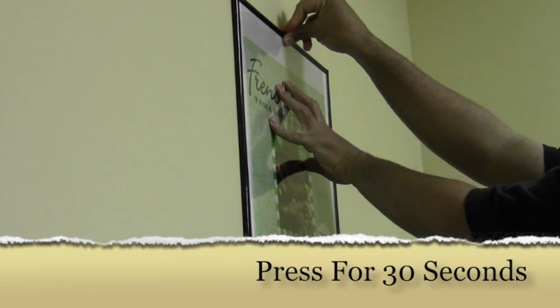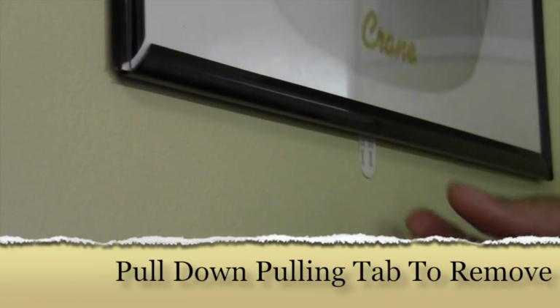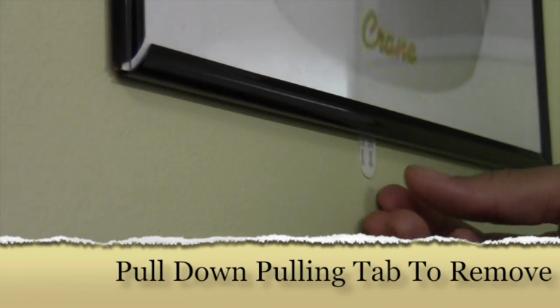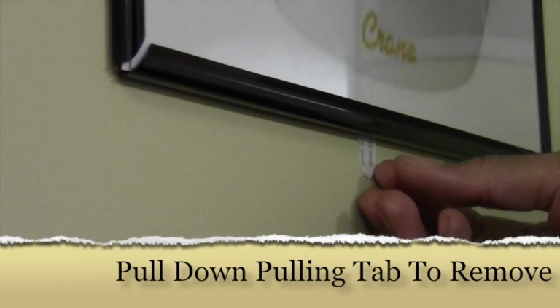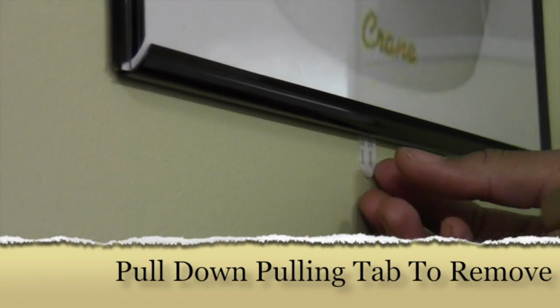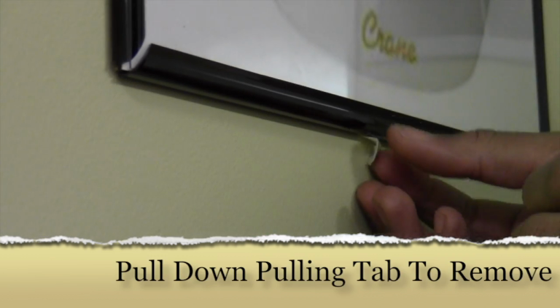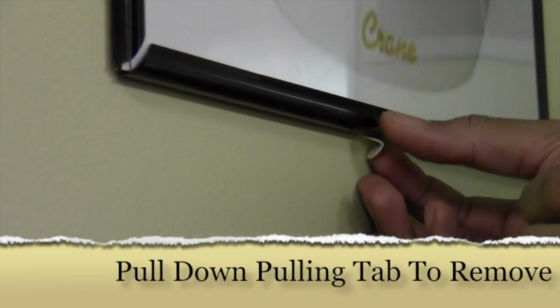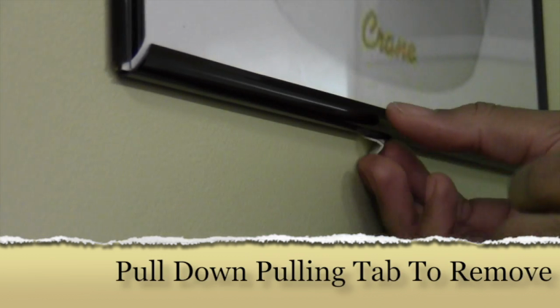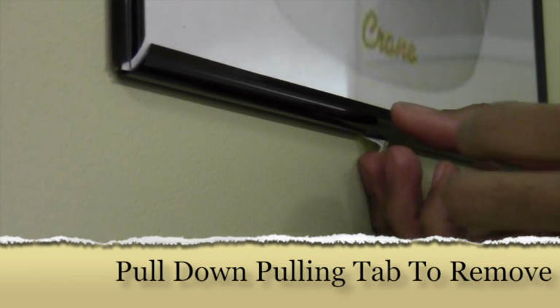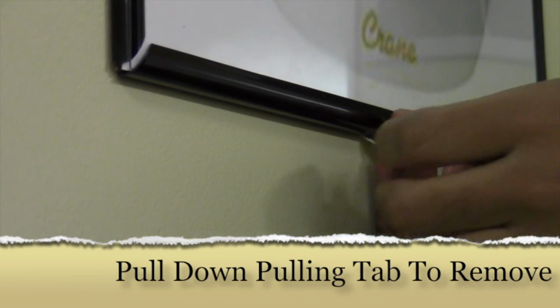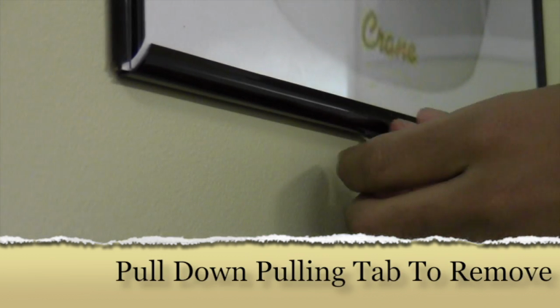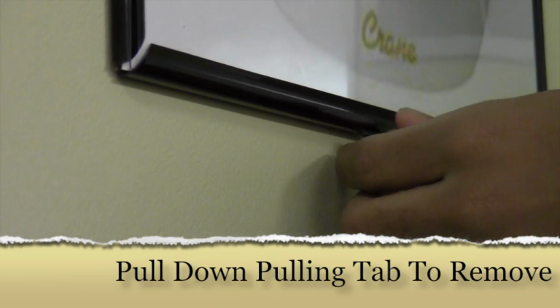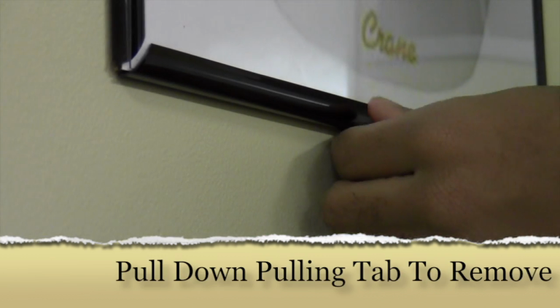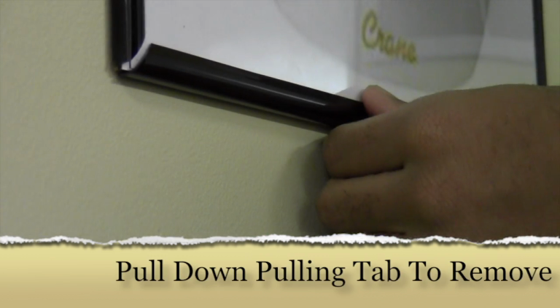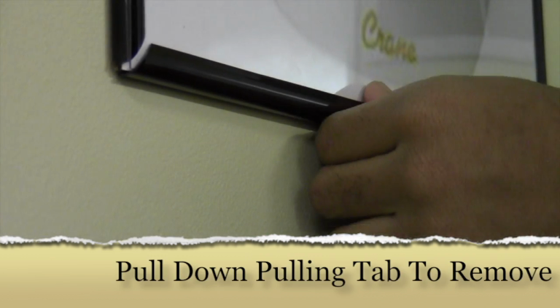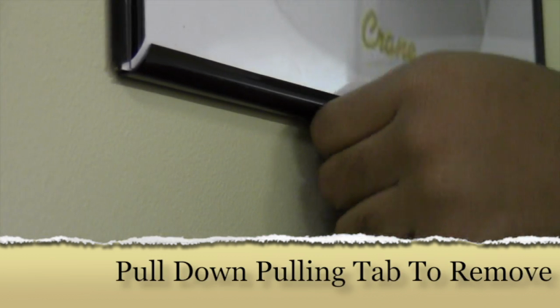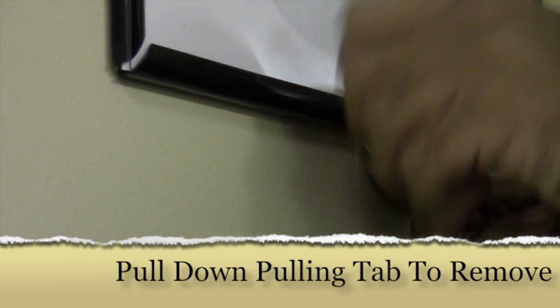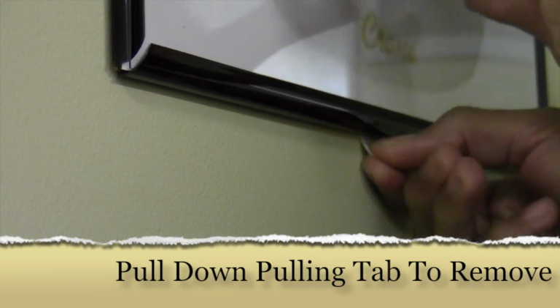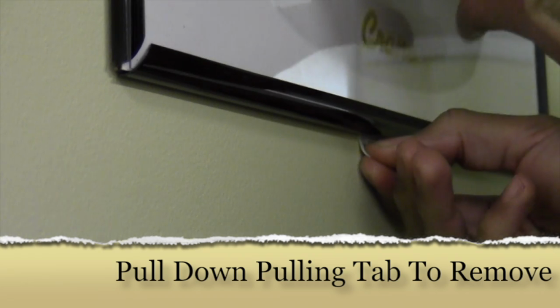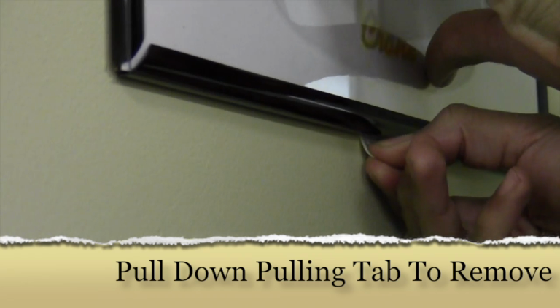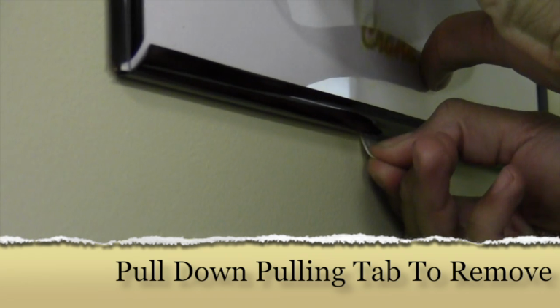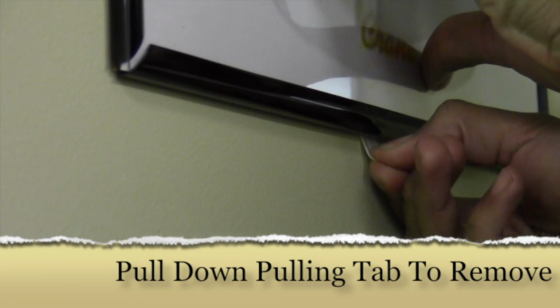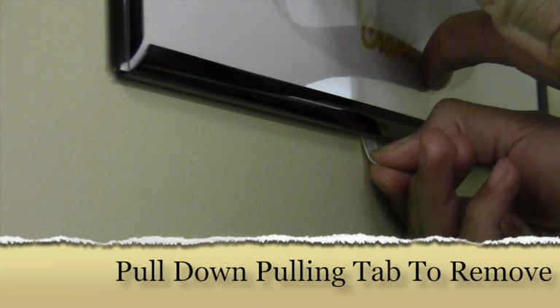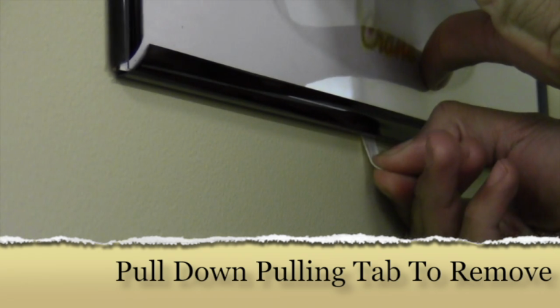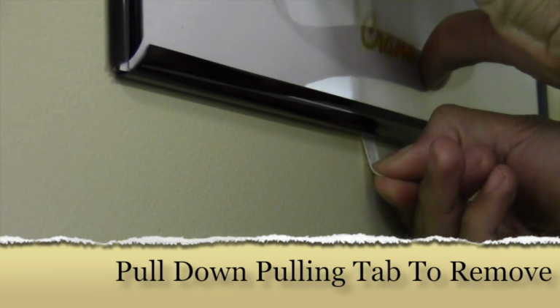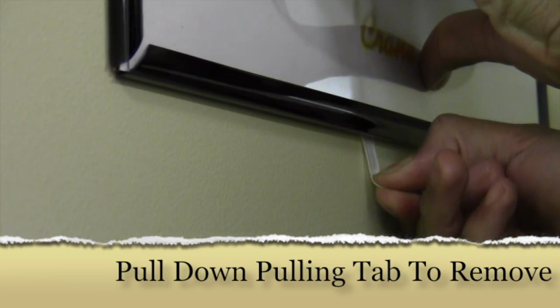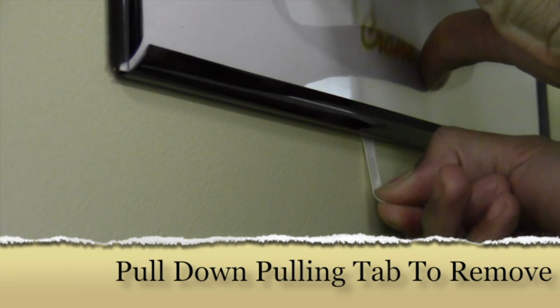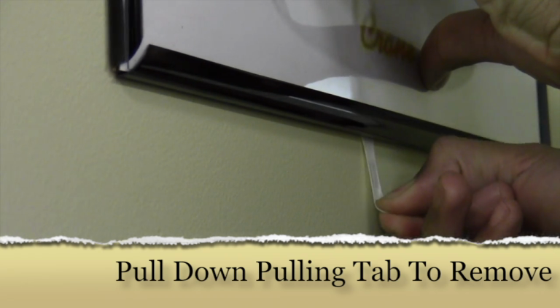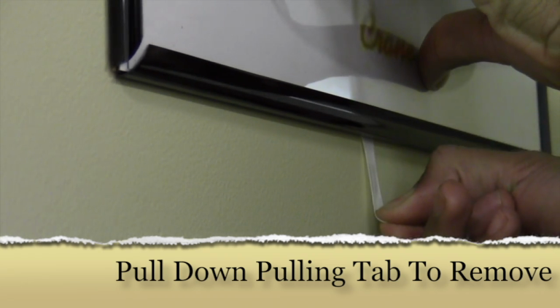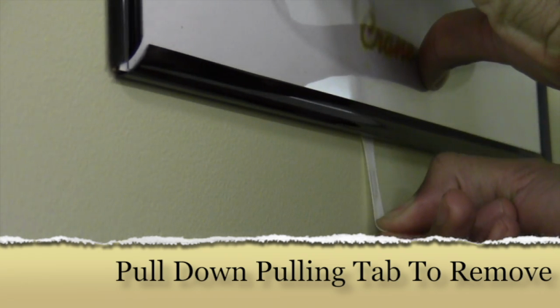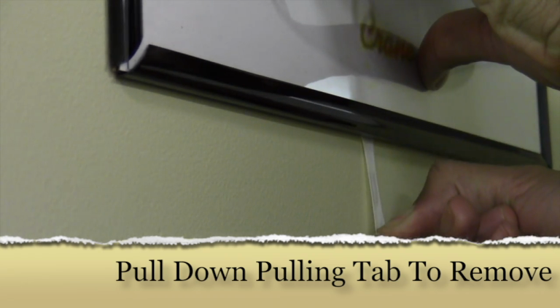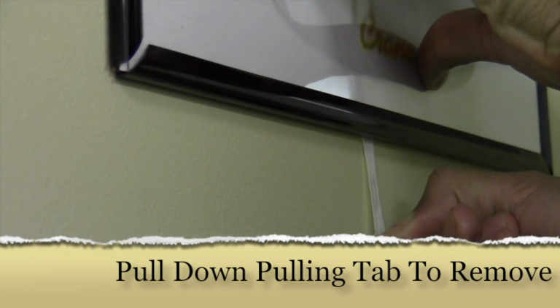Removing is simple — just grasp the pulling tab and pull down until the strip is completely removed.